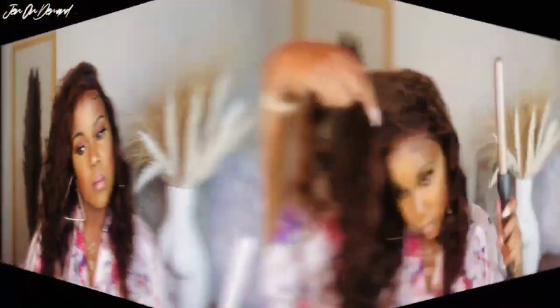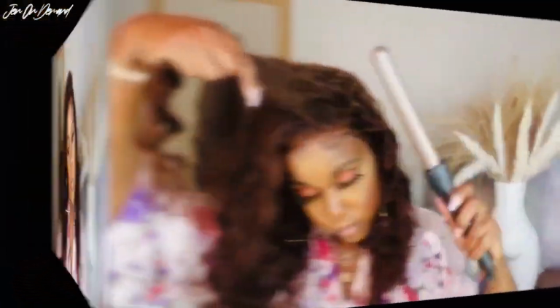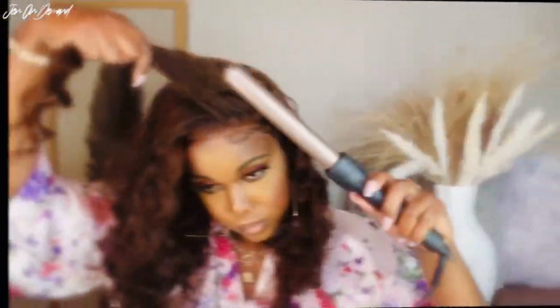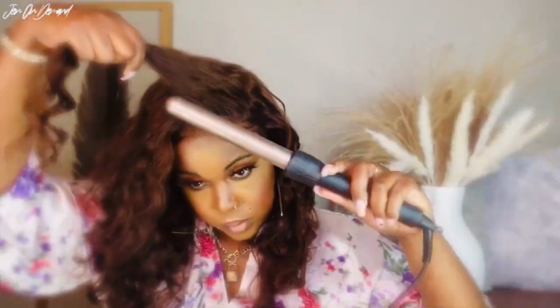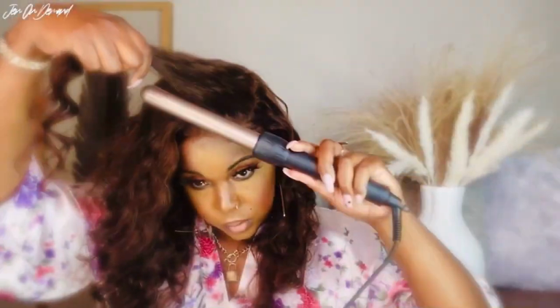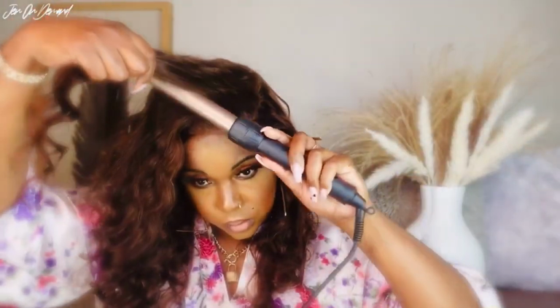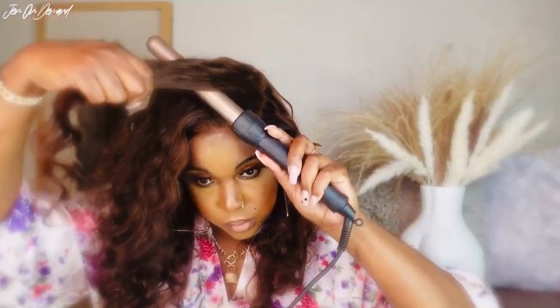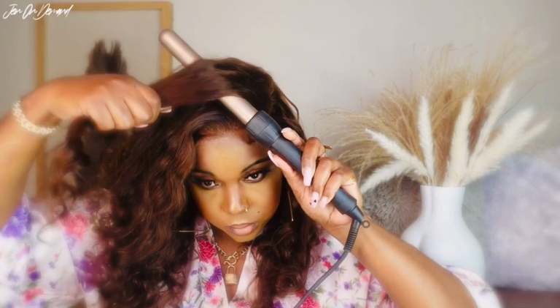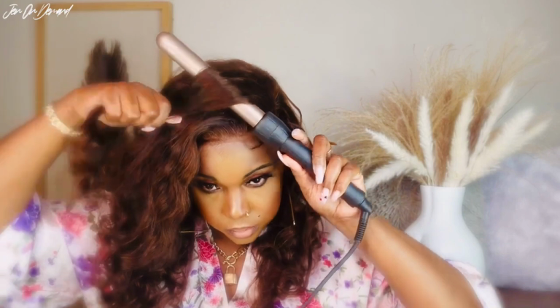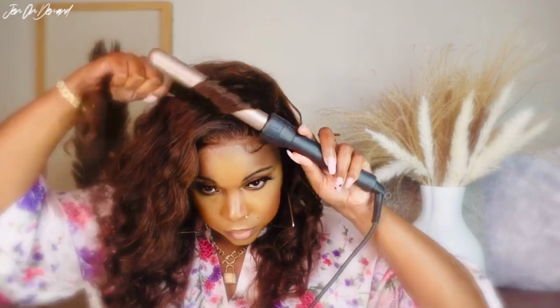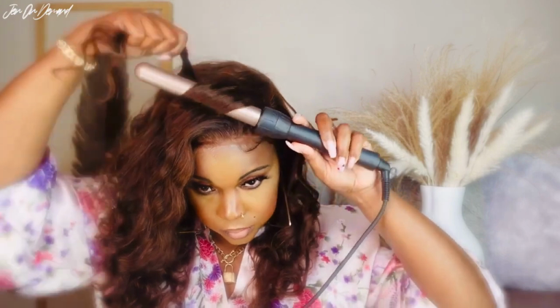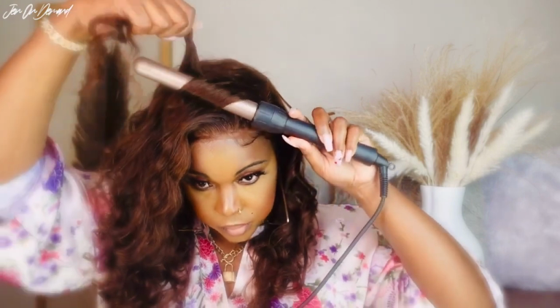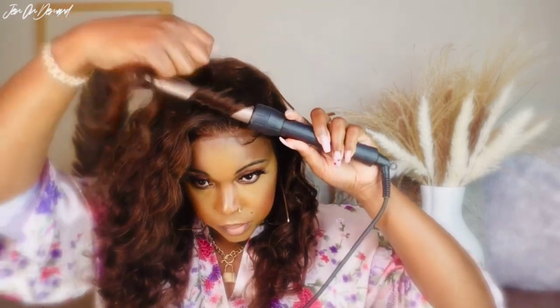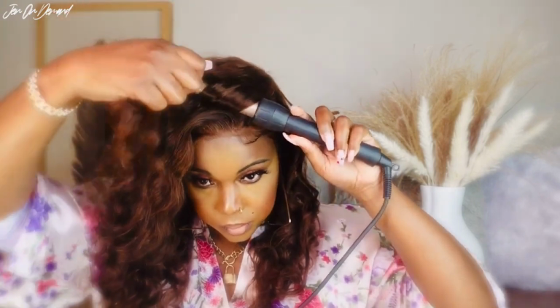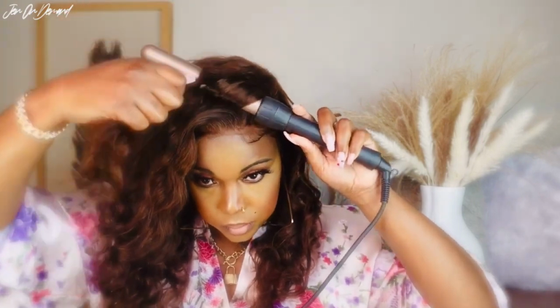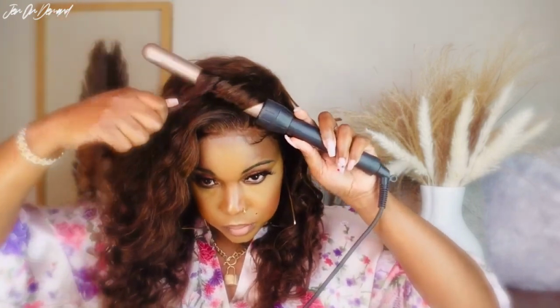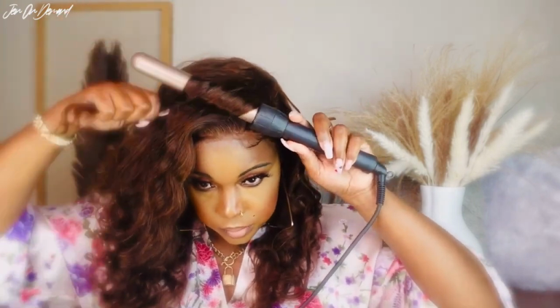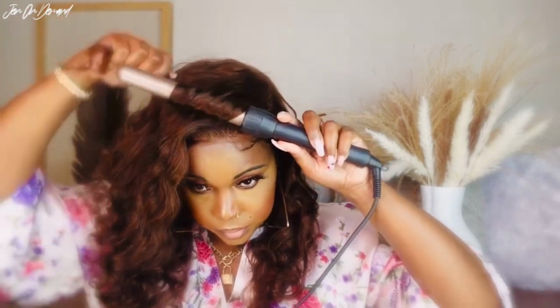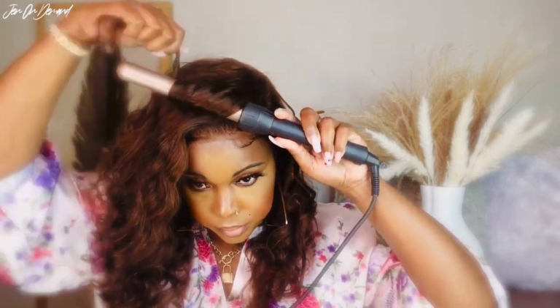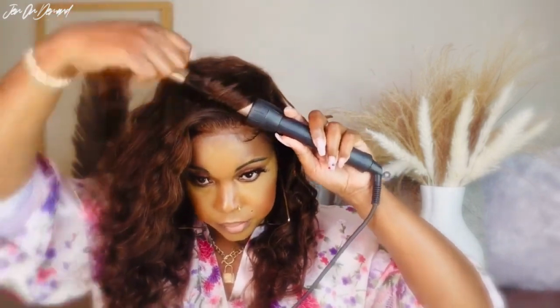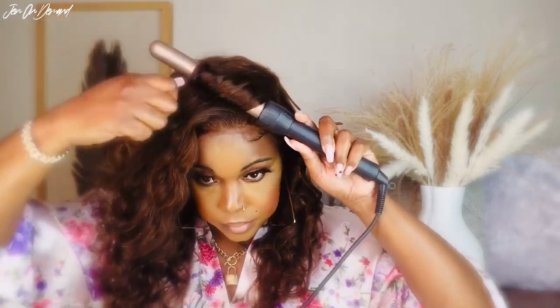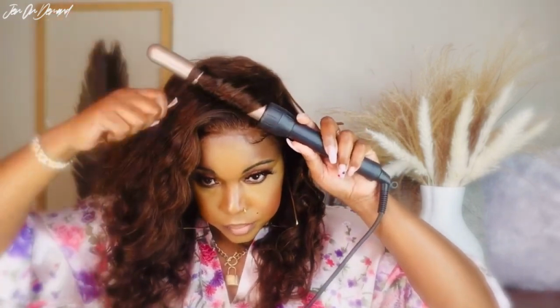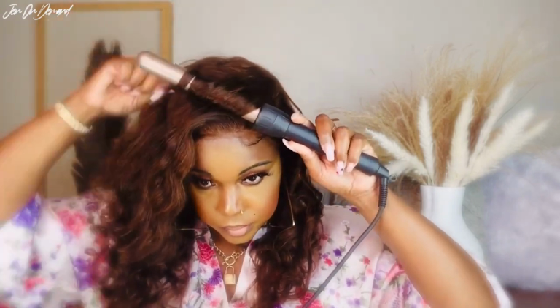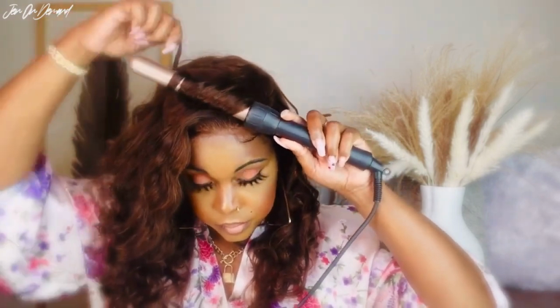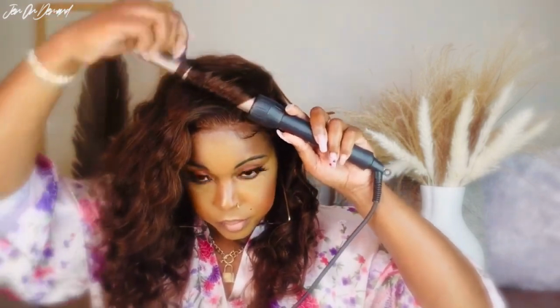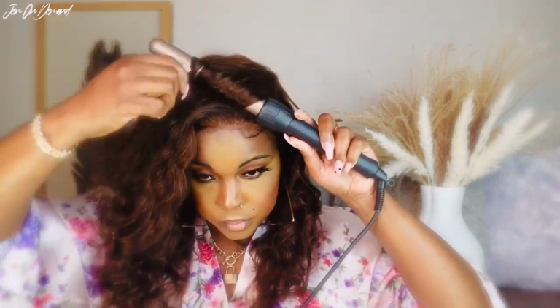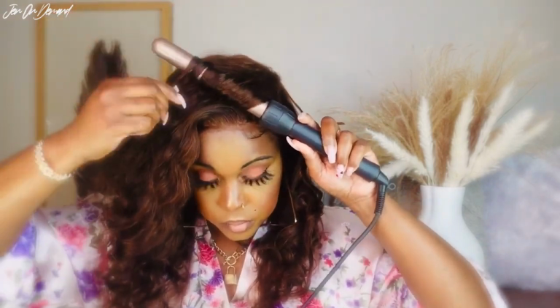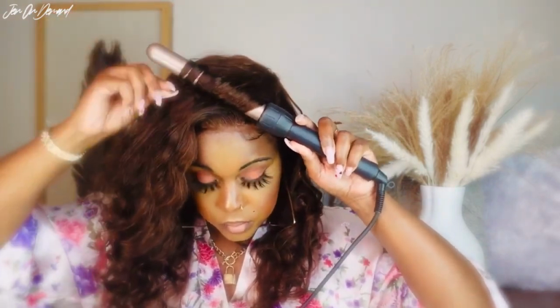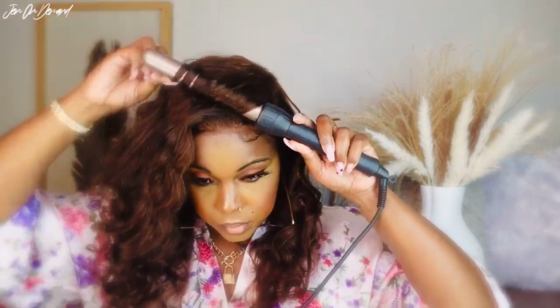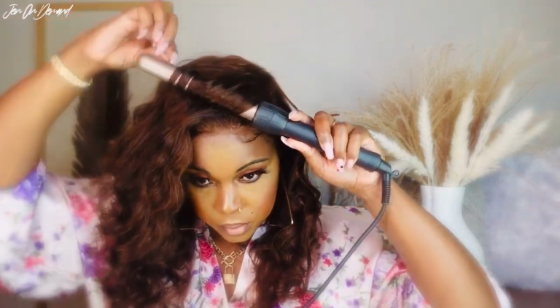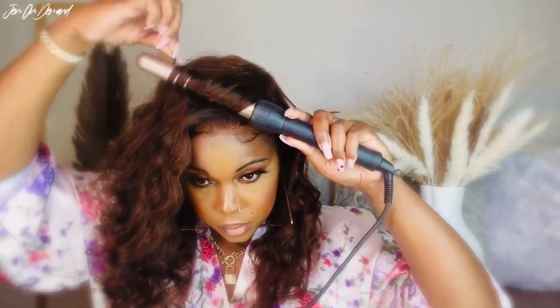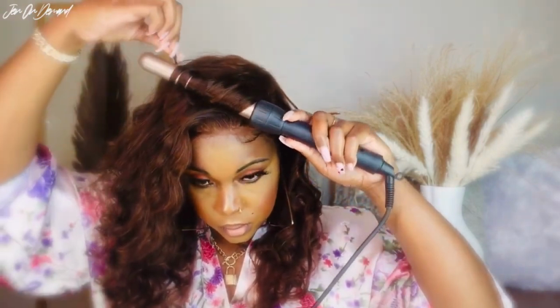And then I'm going to go ahead and wand curl the hair on the flip side.